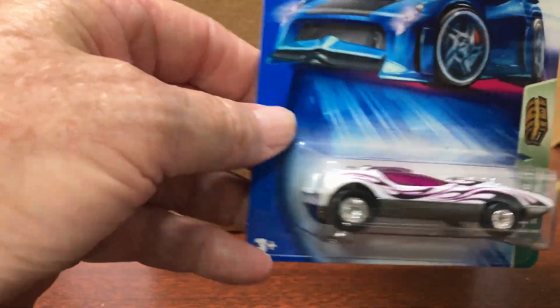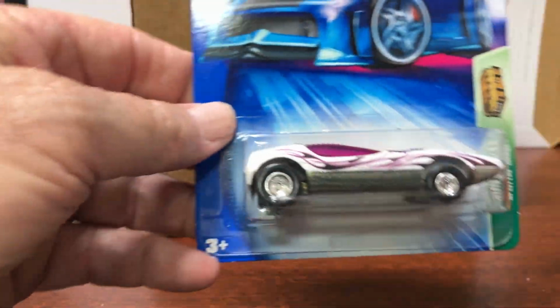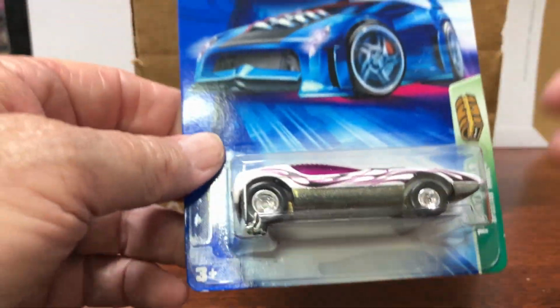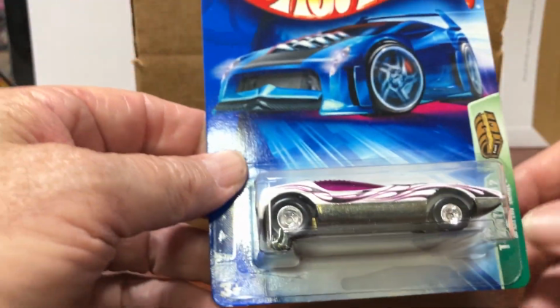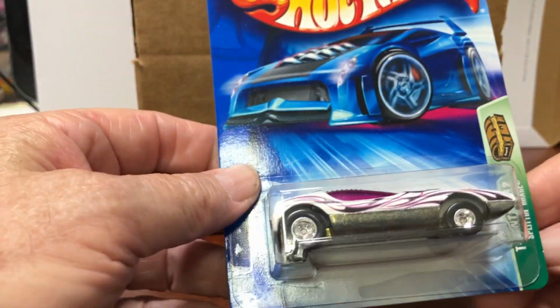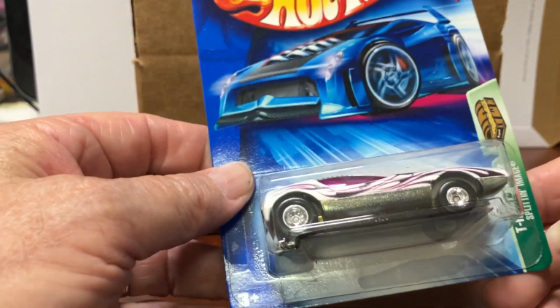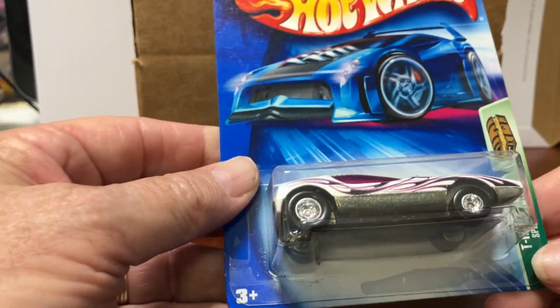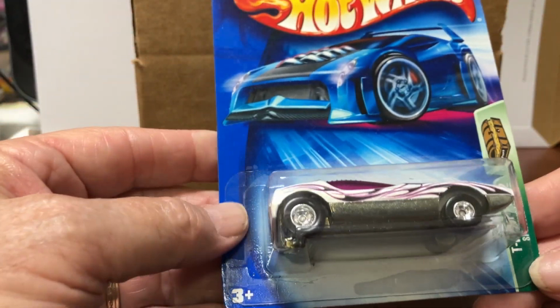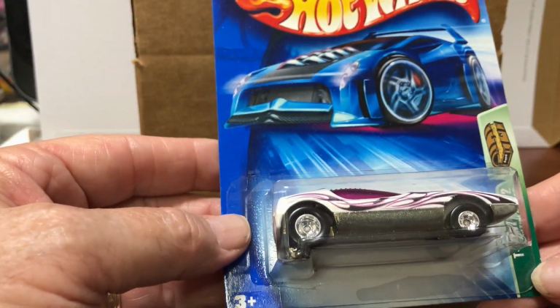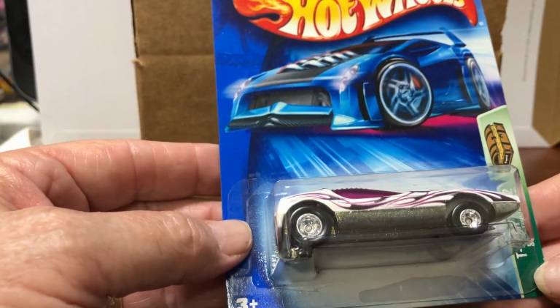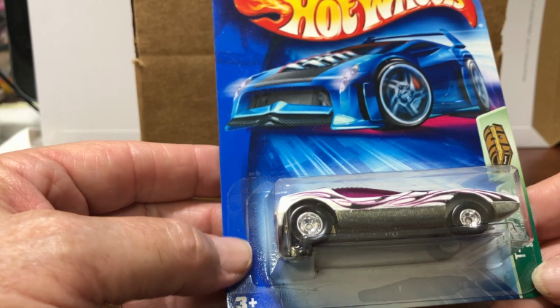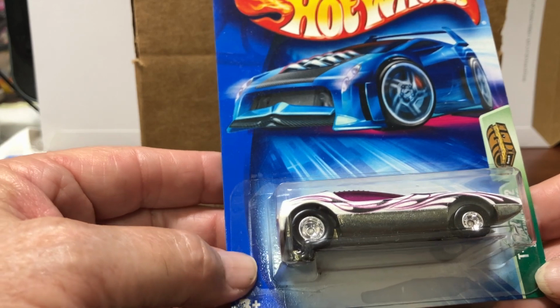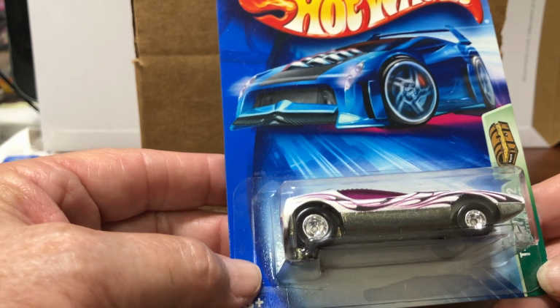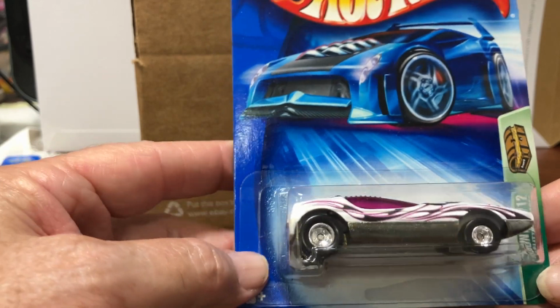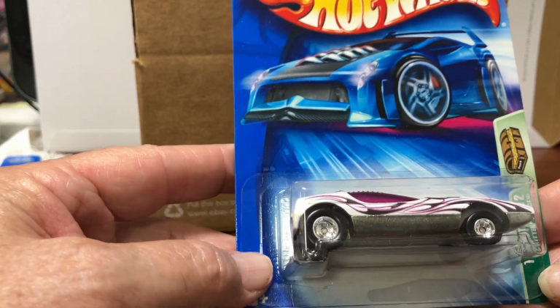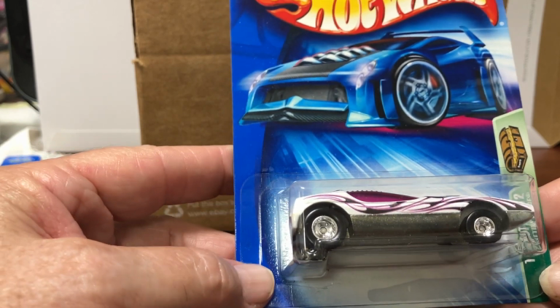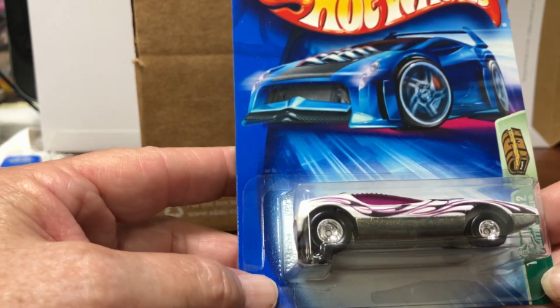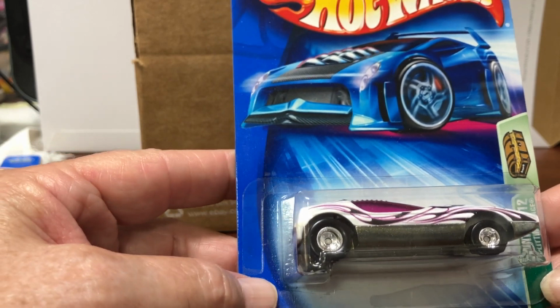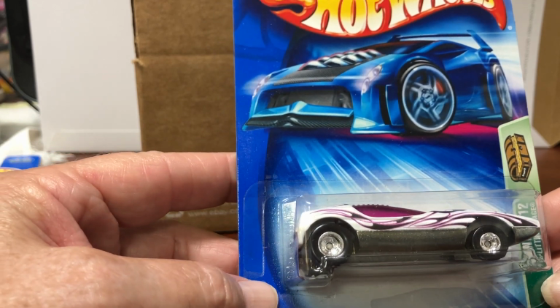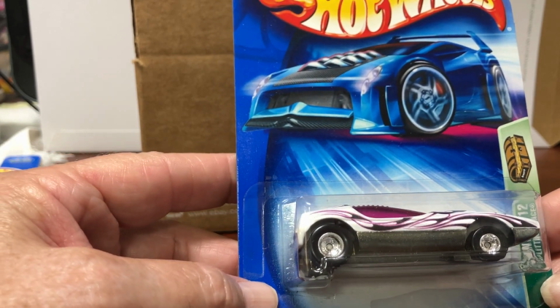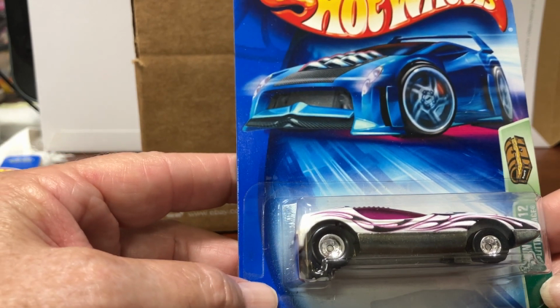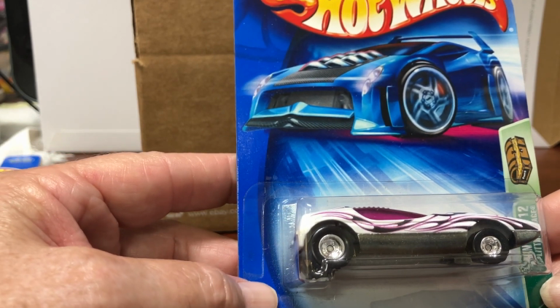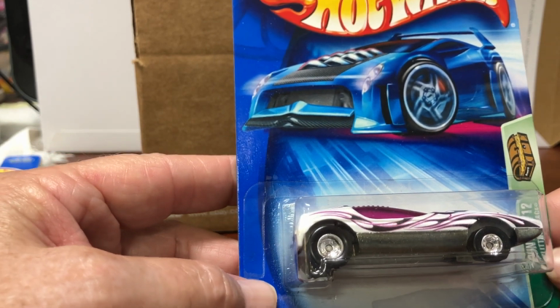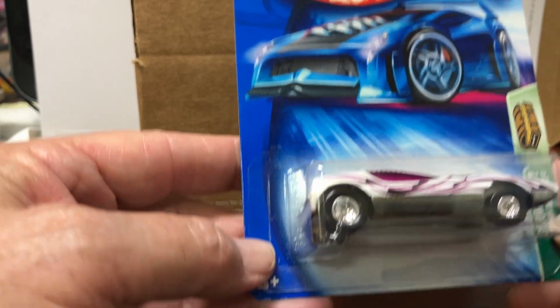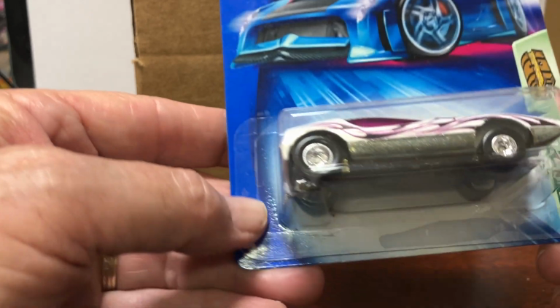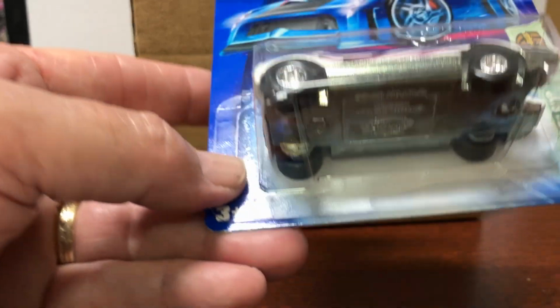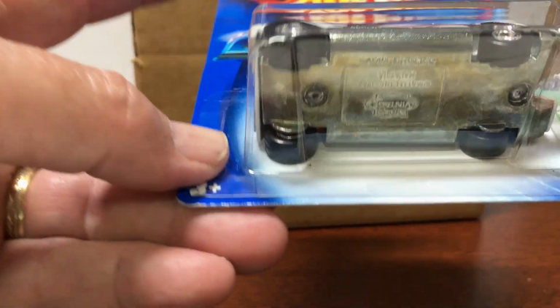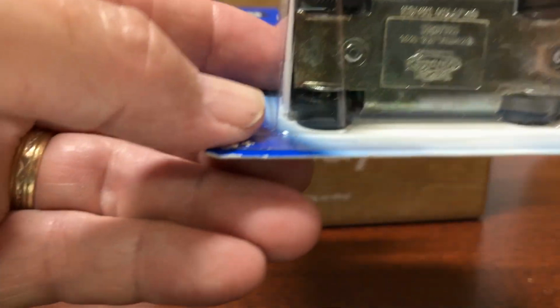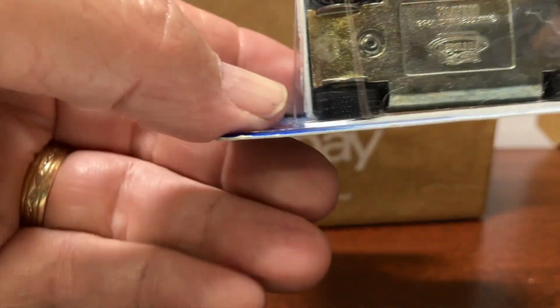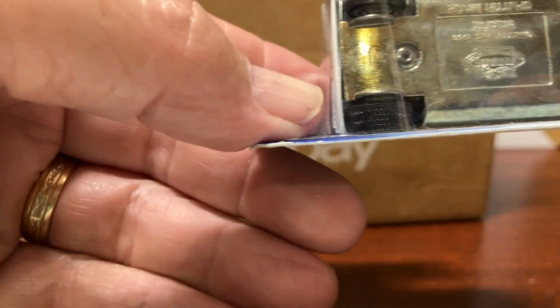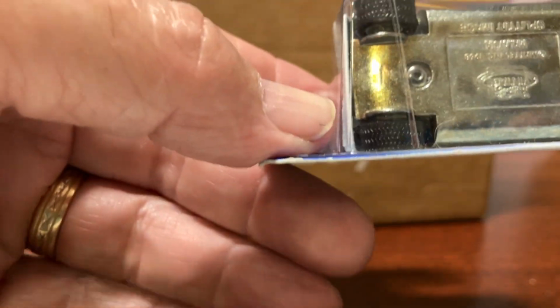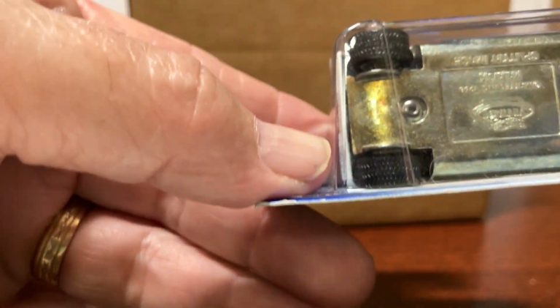This is the Splittin' Image. This is from 2004, and this one does have real riders.